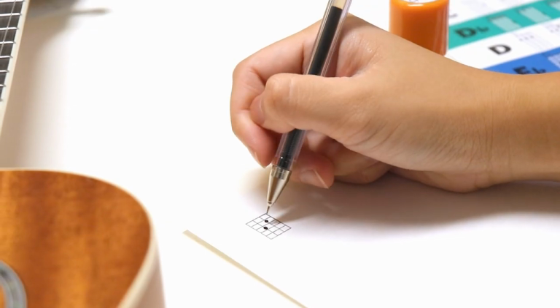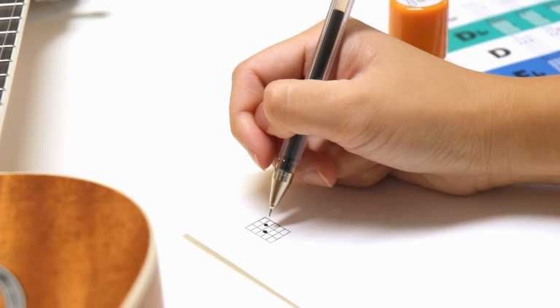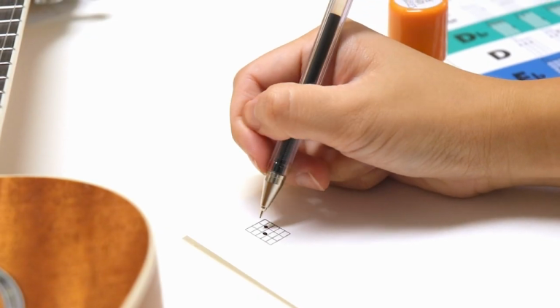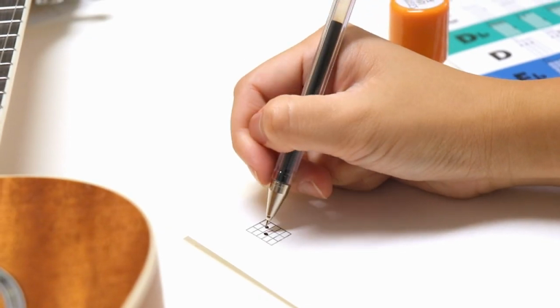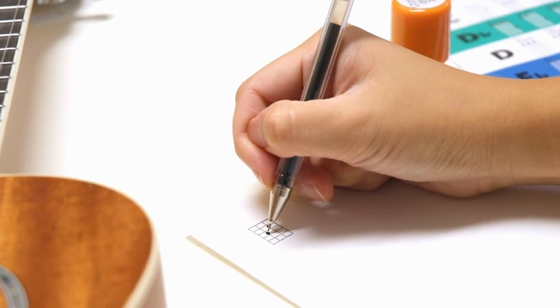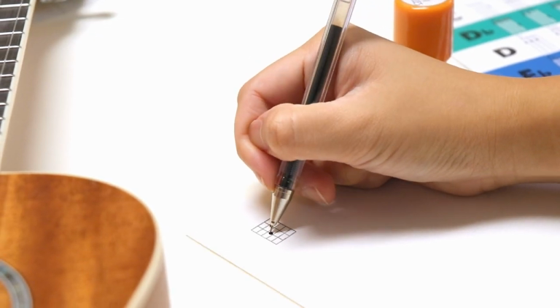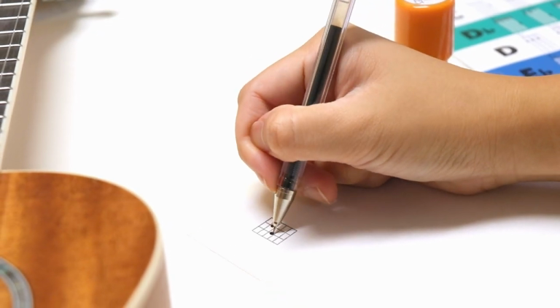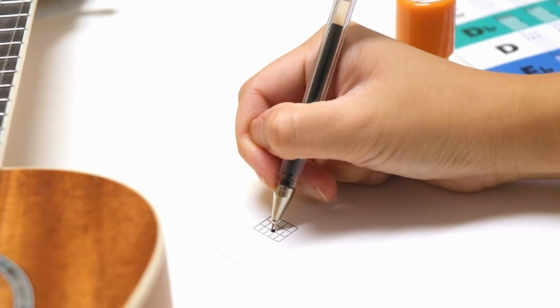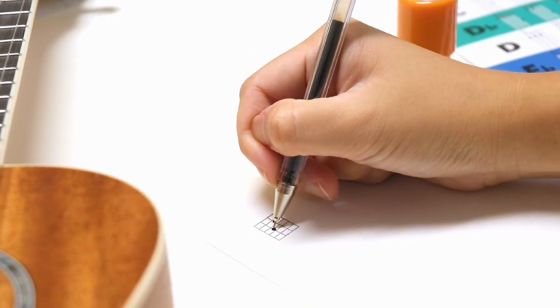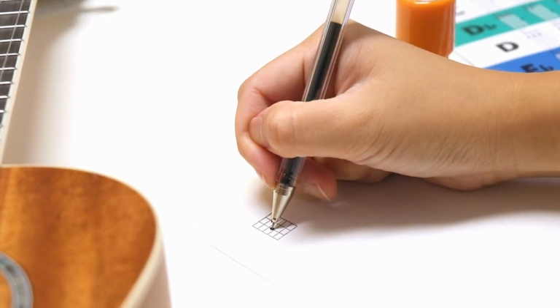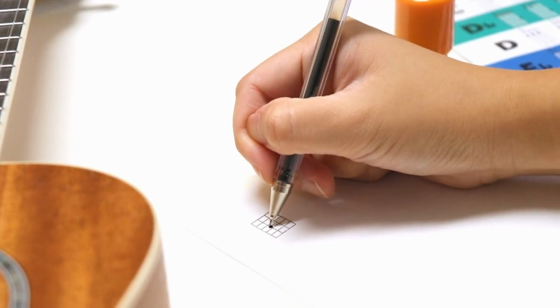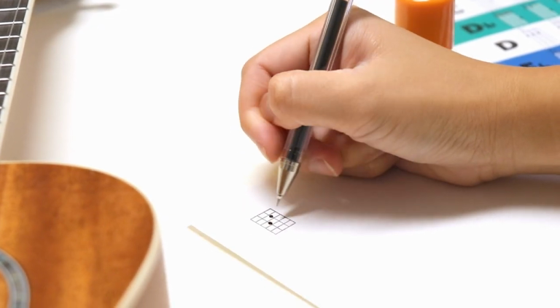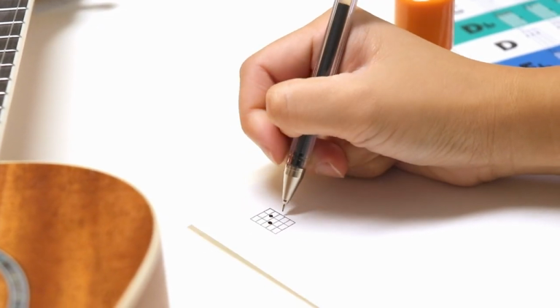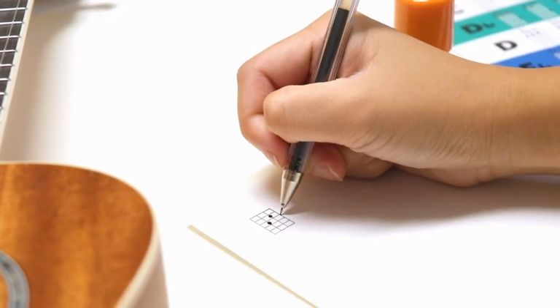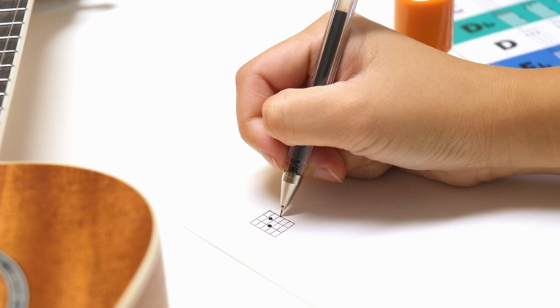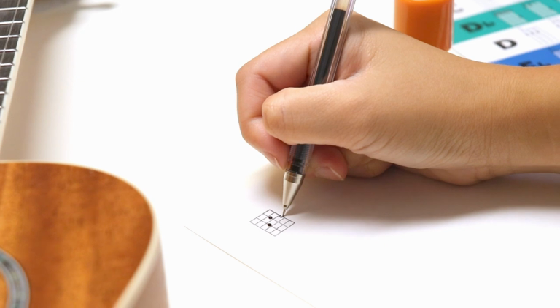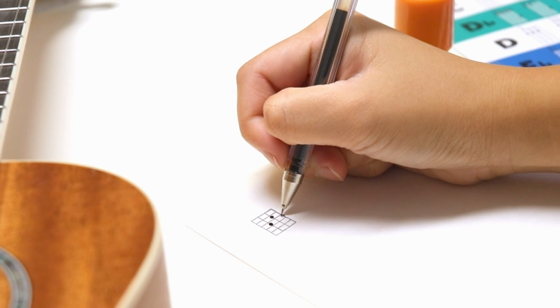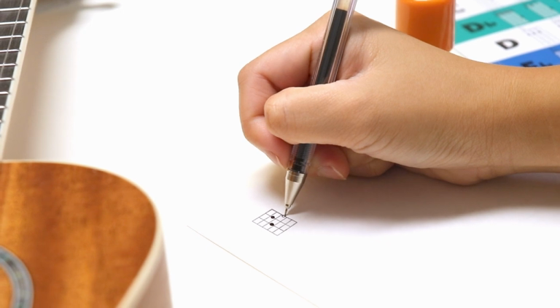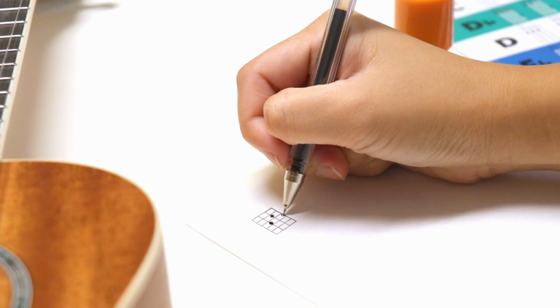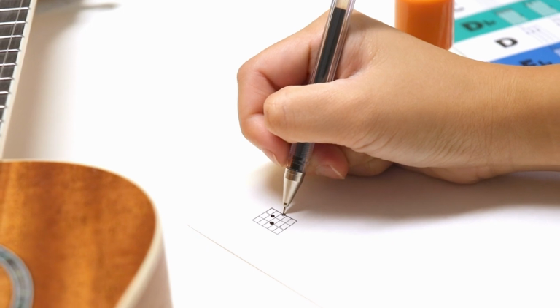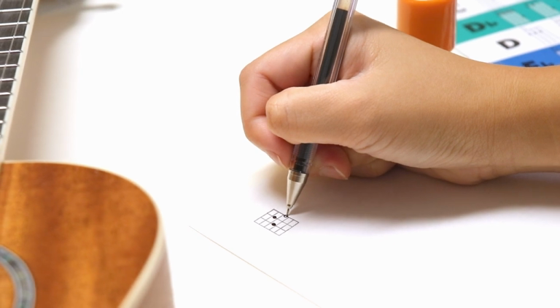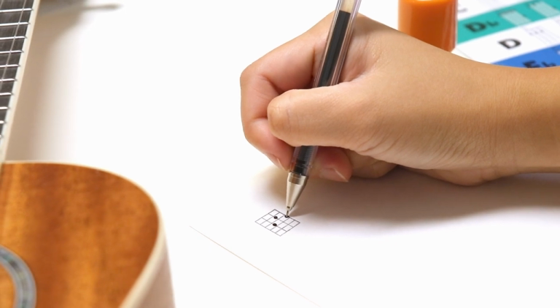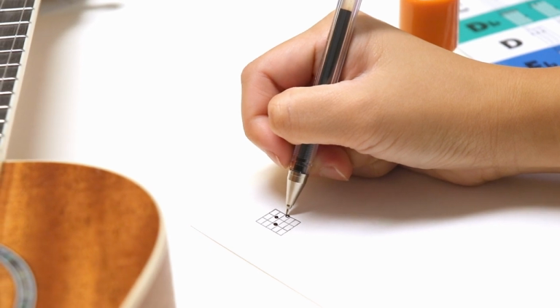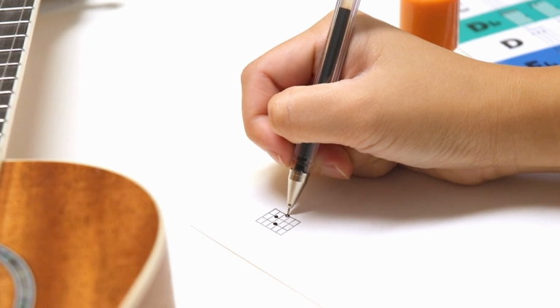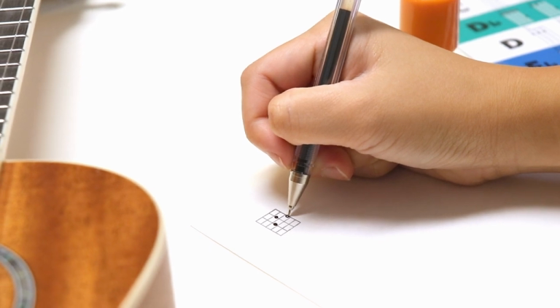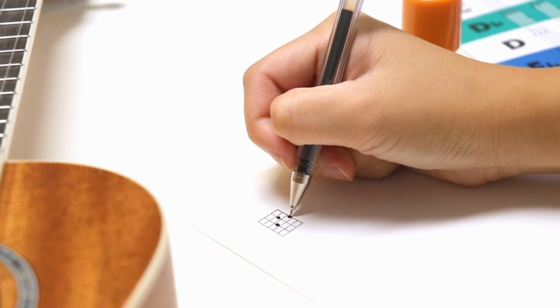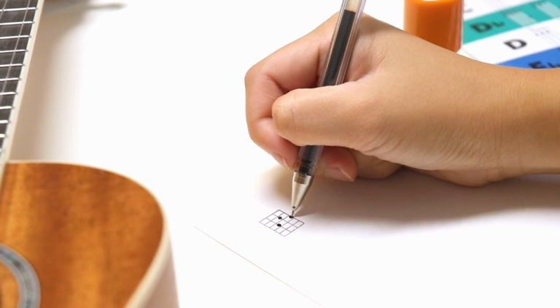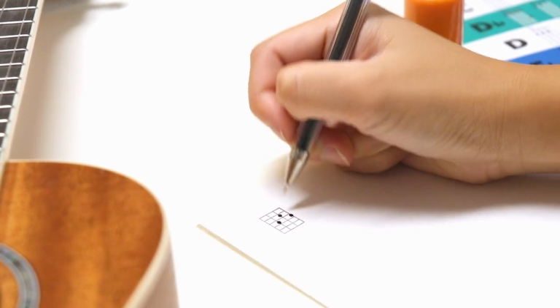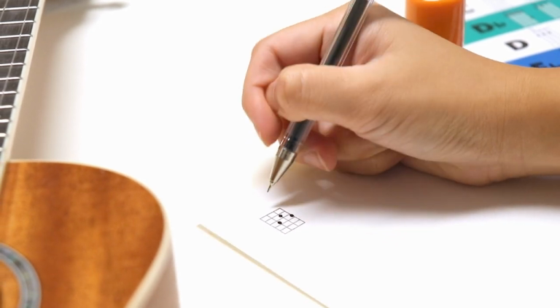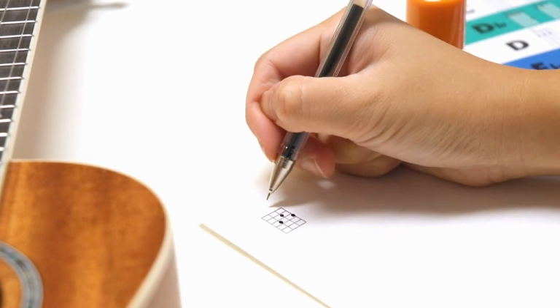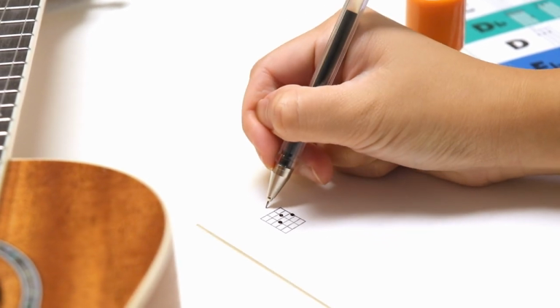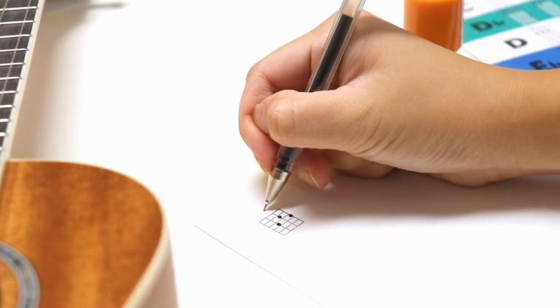So for example, I want a G chord and so I draw in the dots on their designated lines.